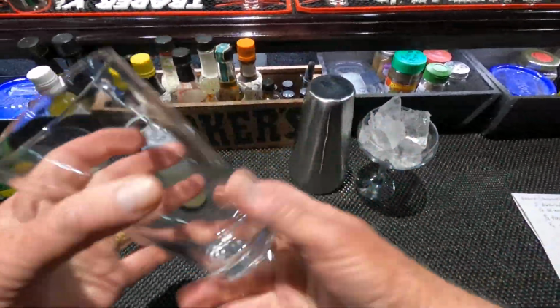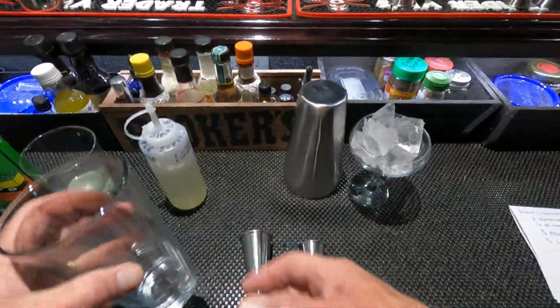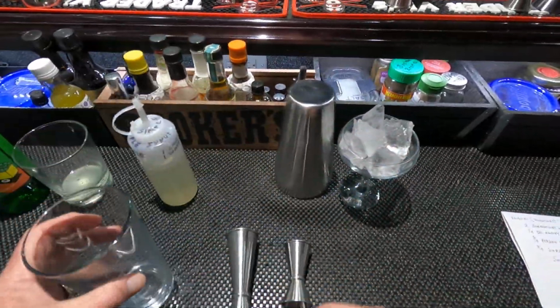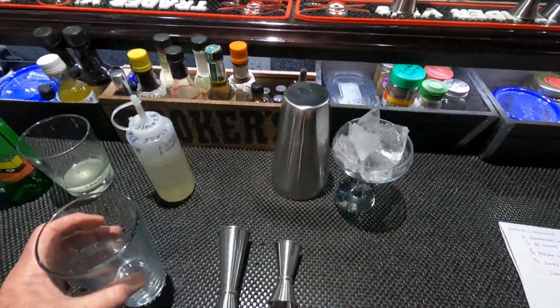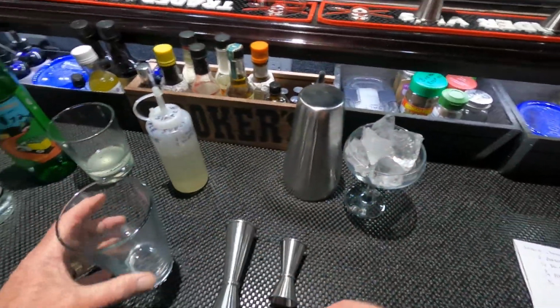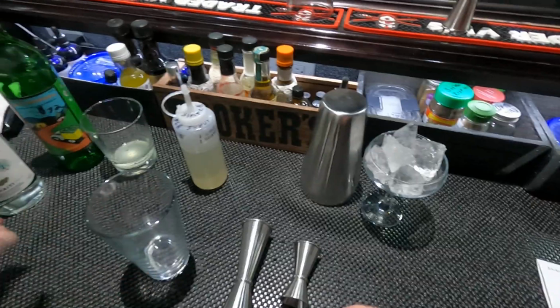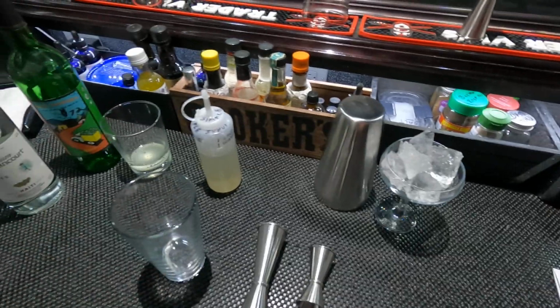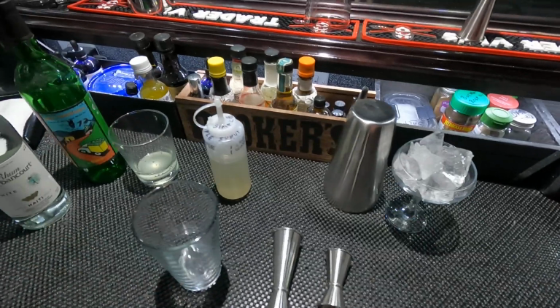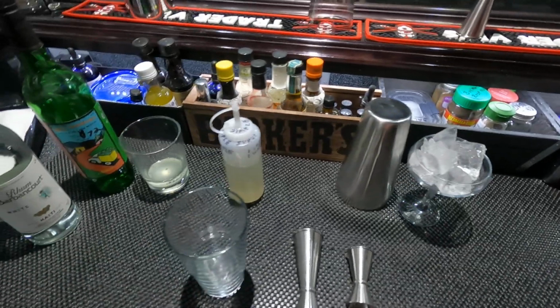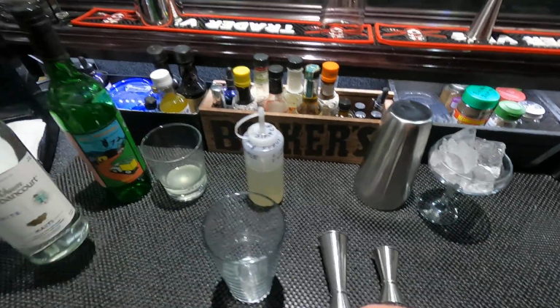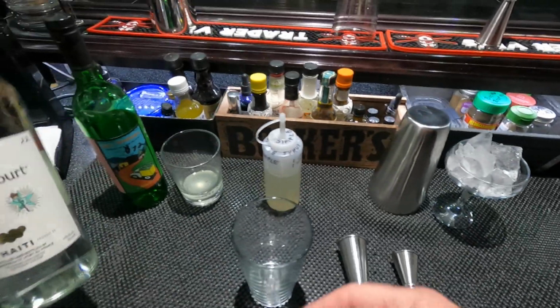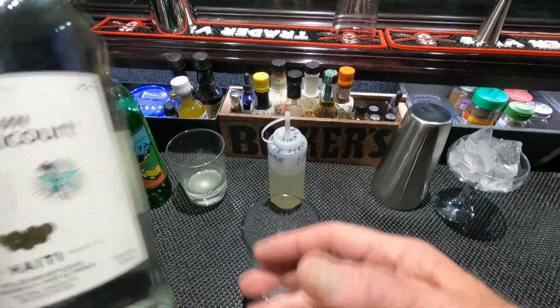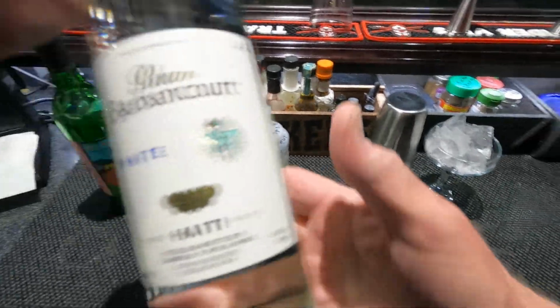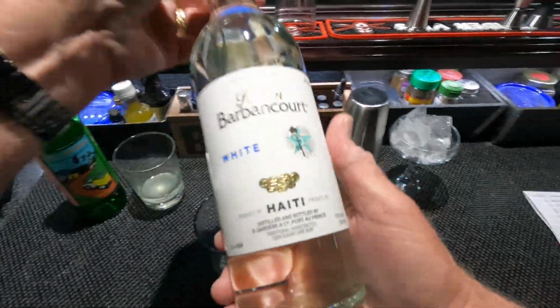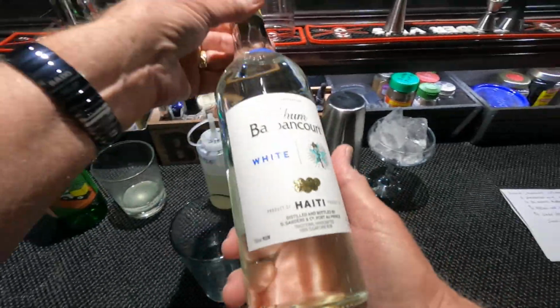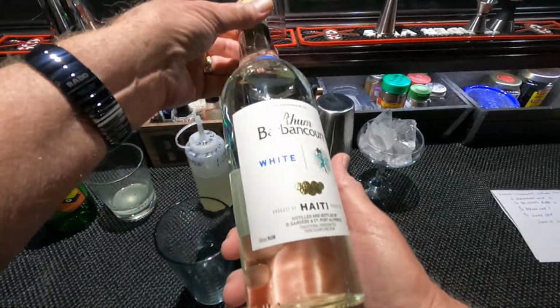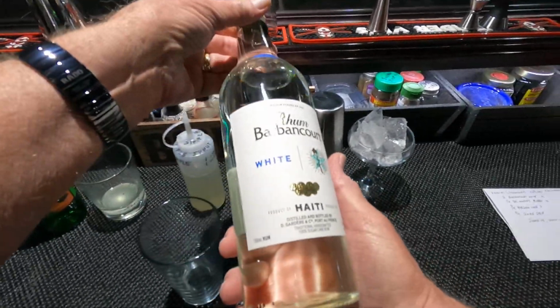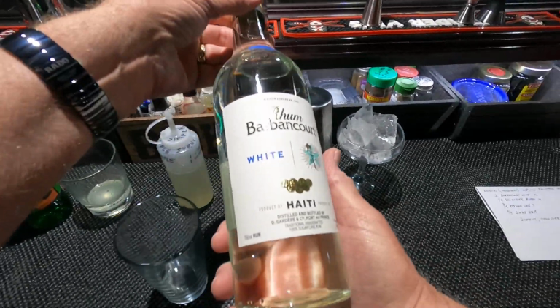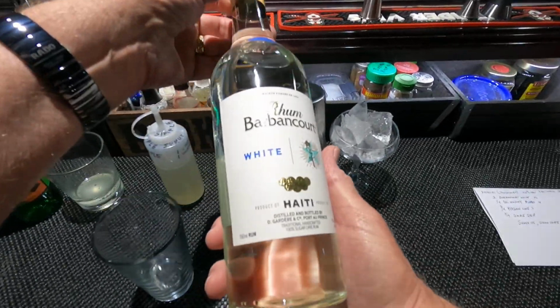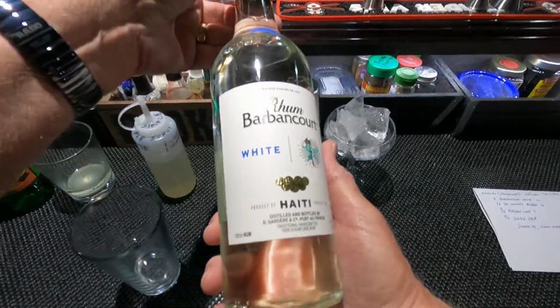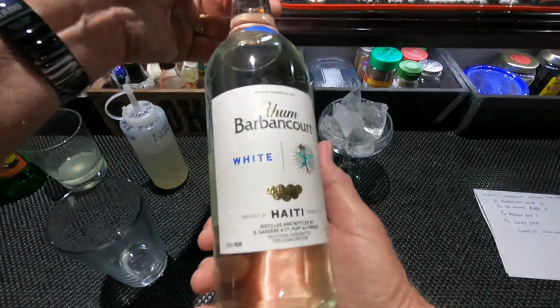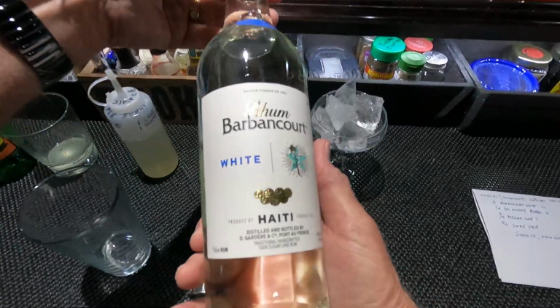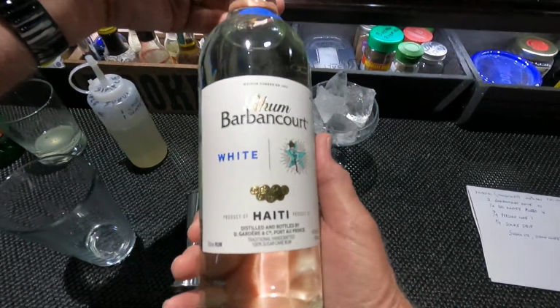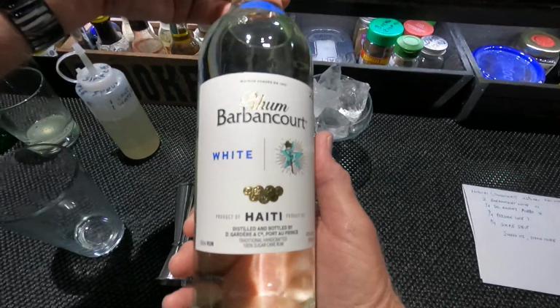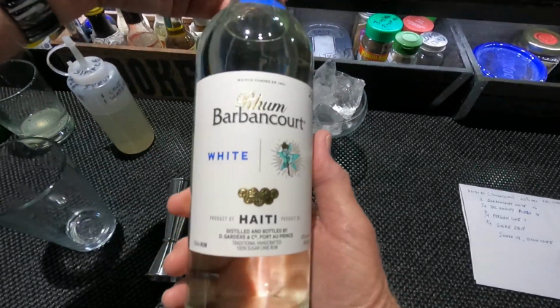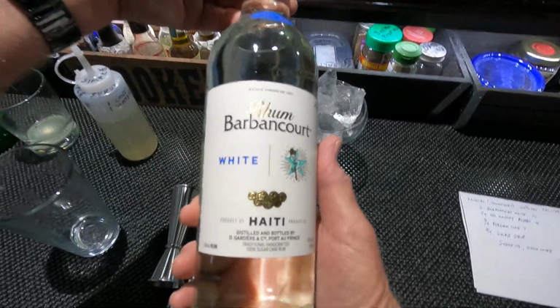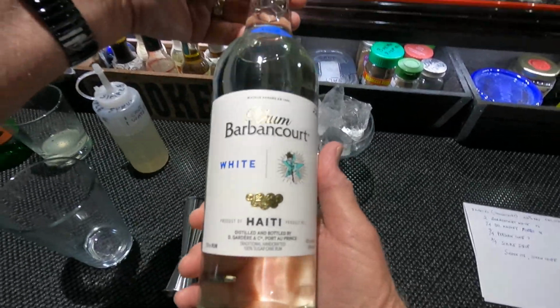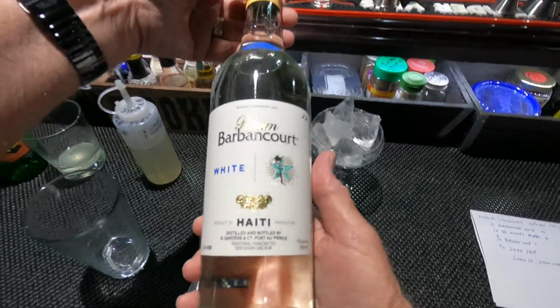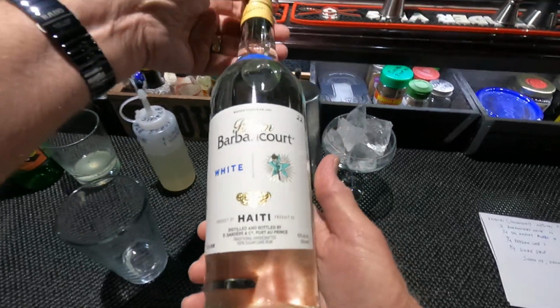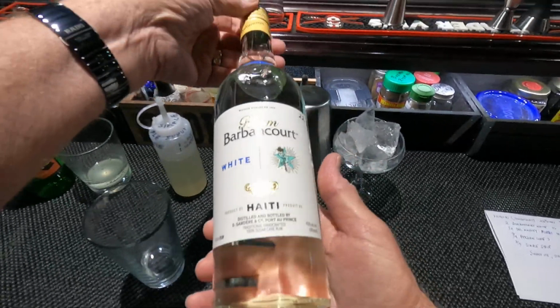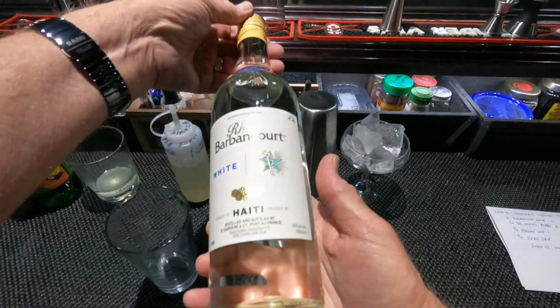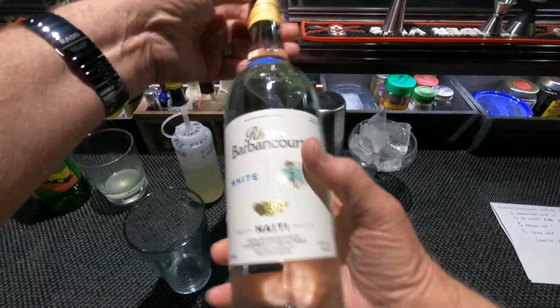This calls for two ounces of Barbancourt white. This comes in at 86 proof.